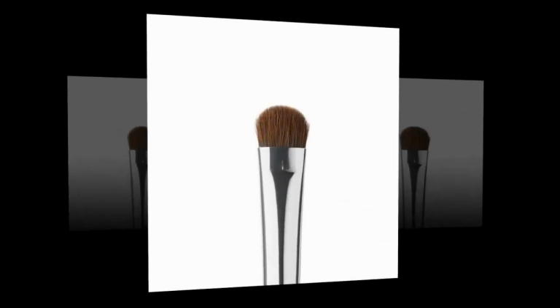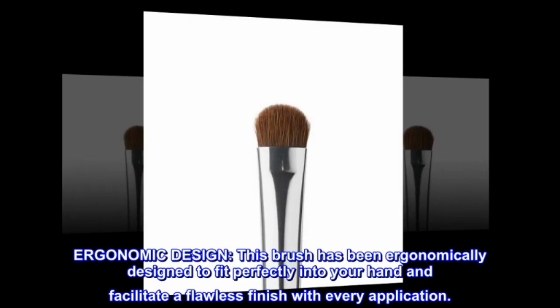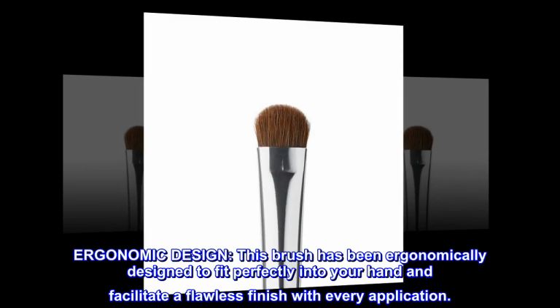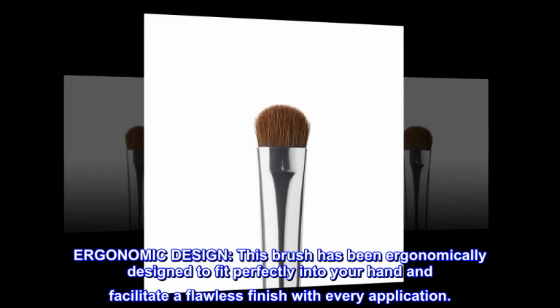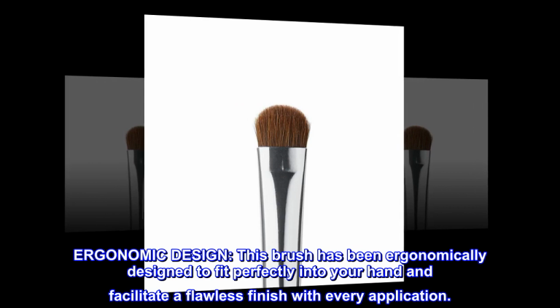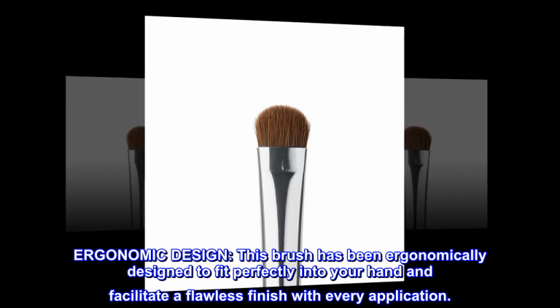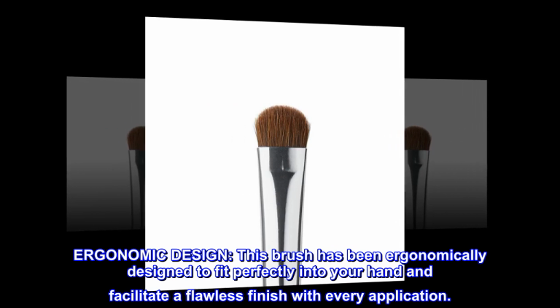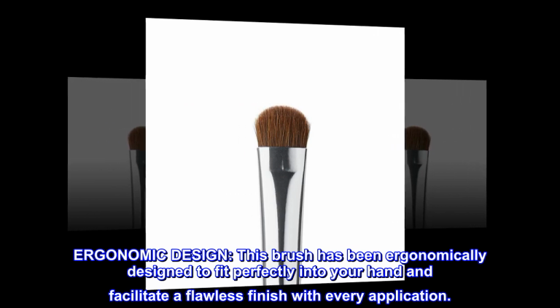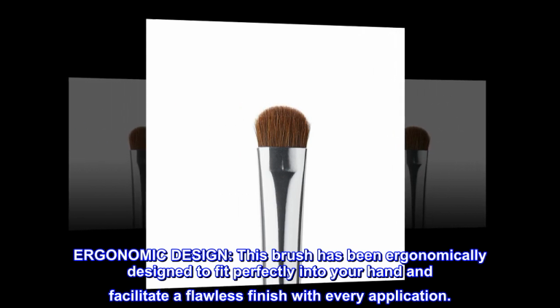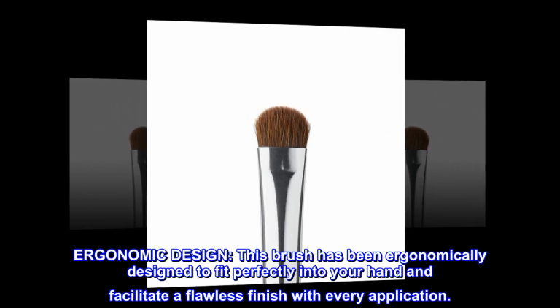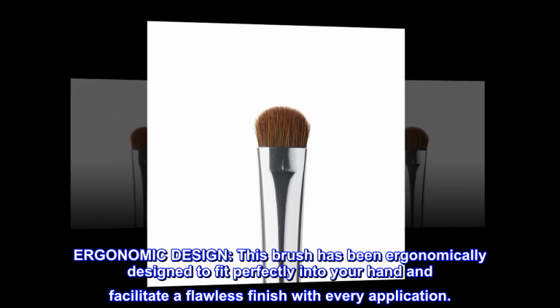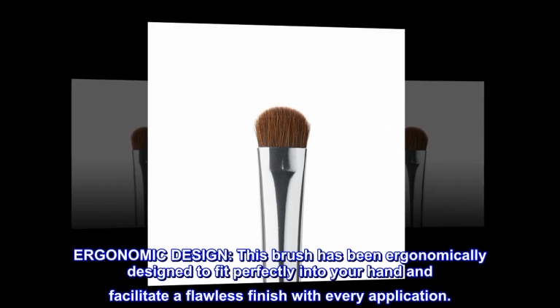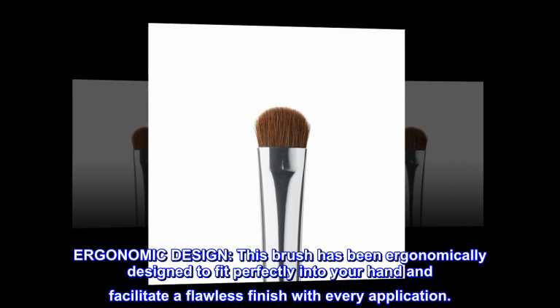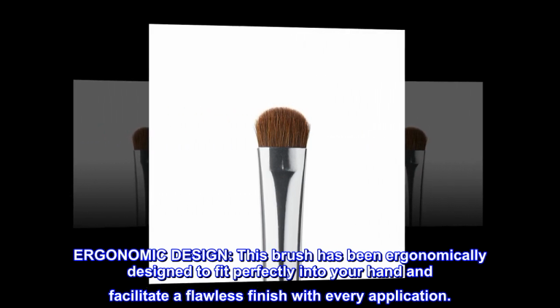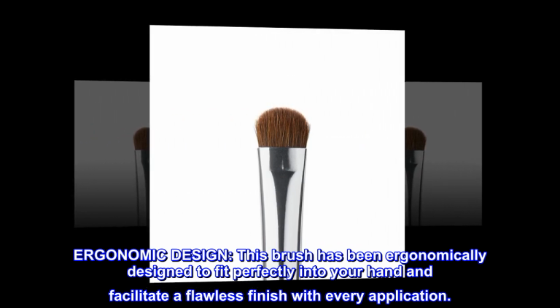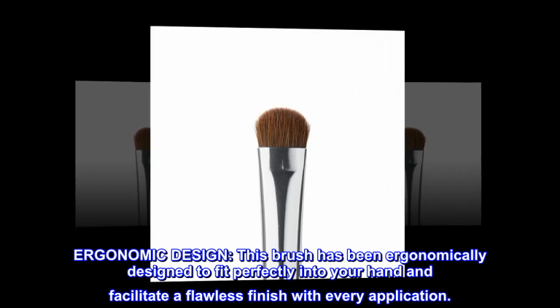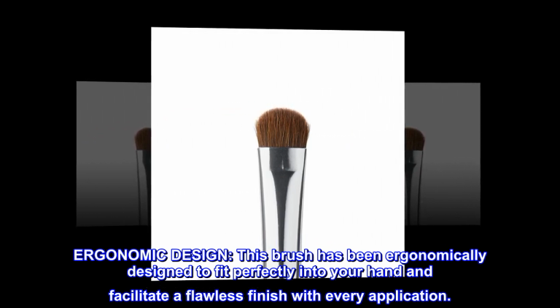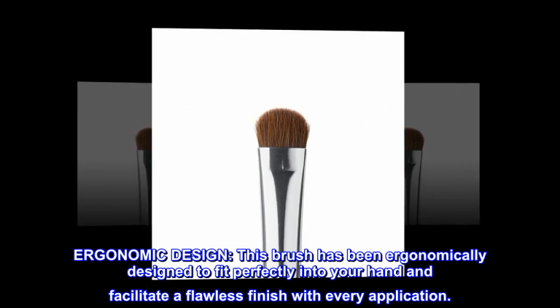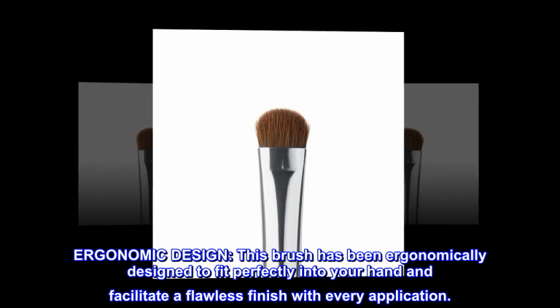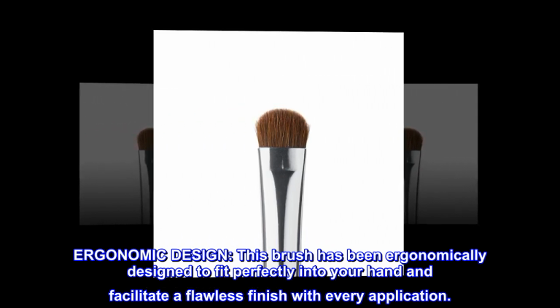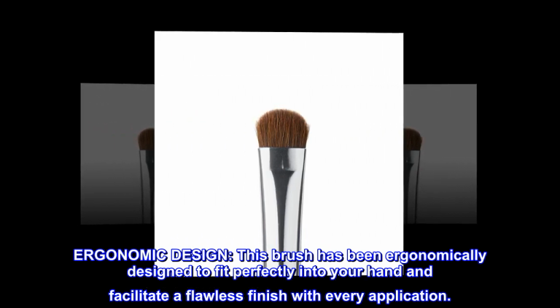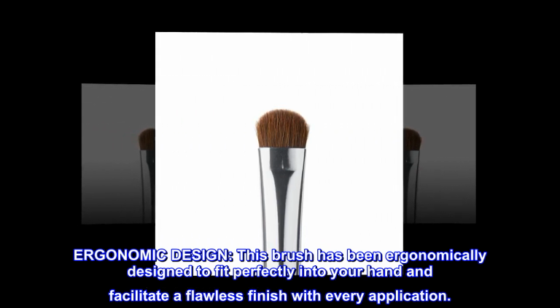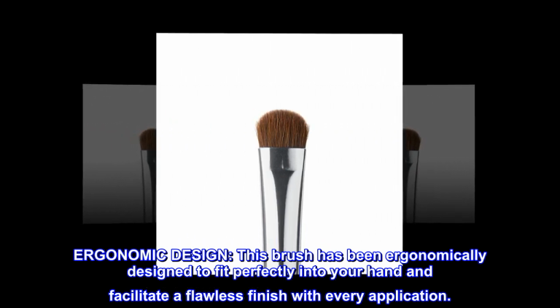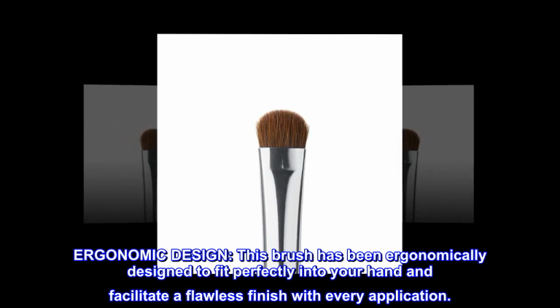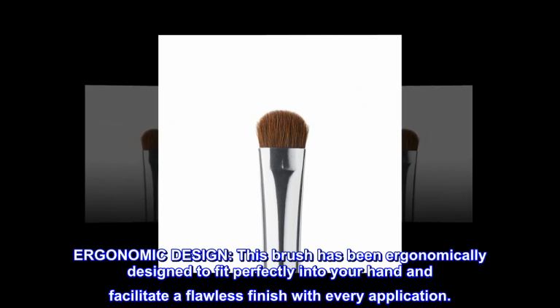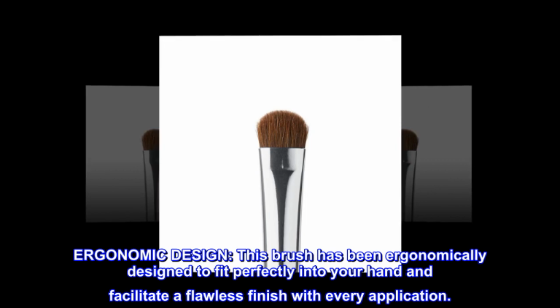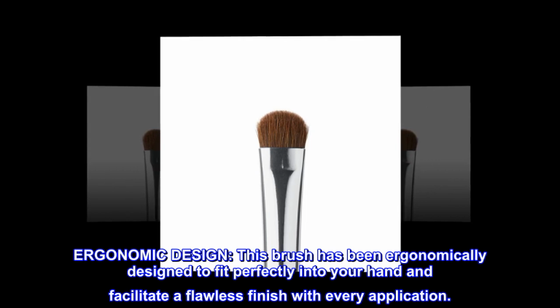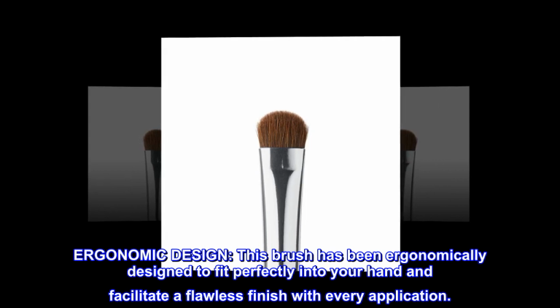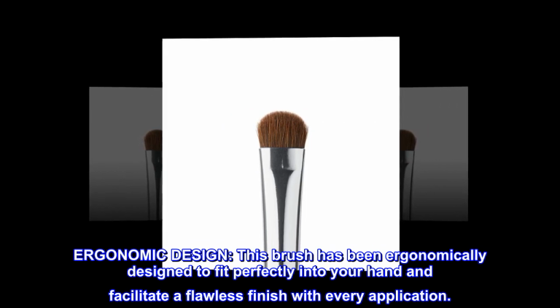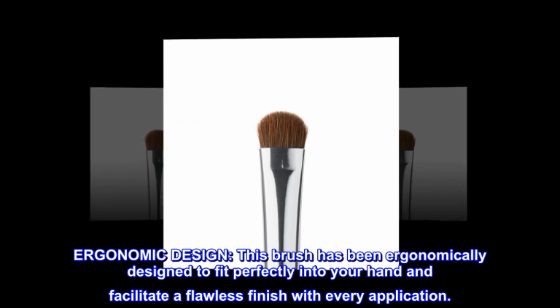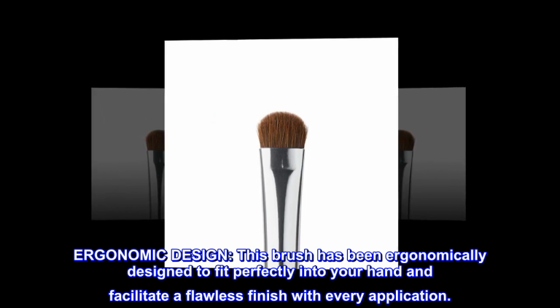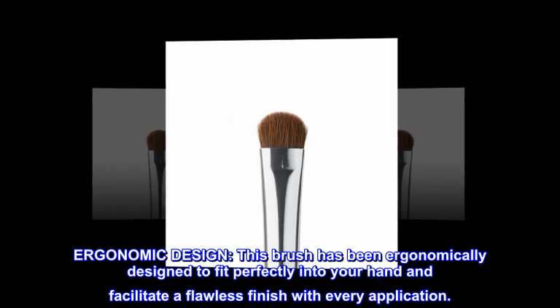Ergonomic design. This brush has been ergonomically designed to fit perfectly into your hand and facilitate a flawless finish with every application.